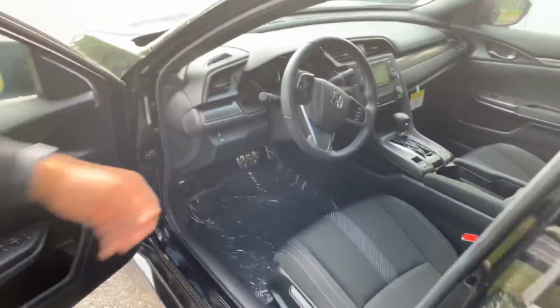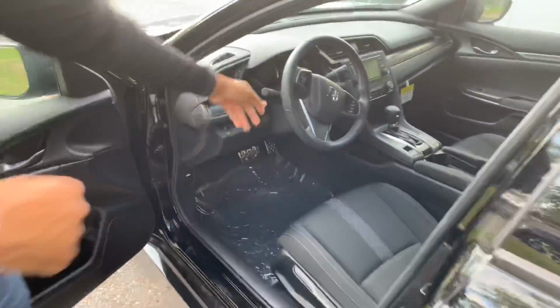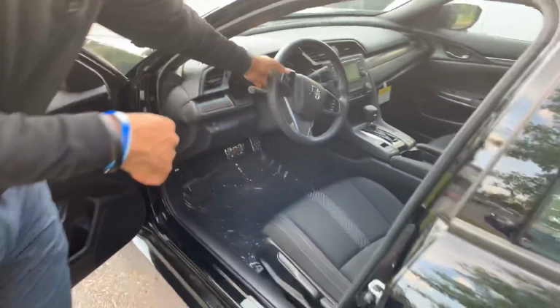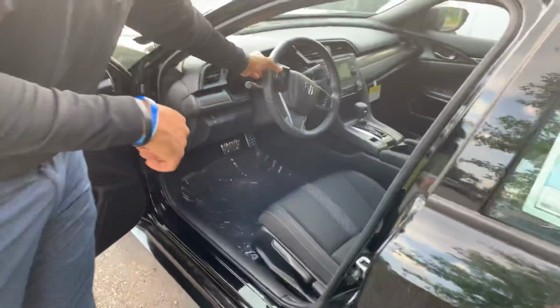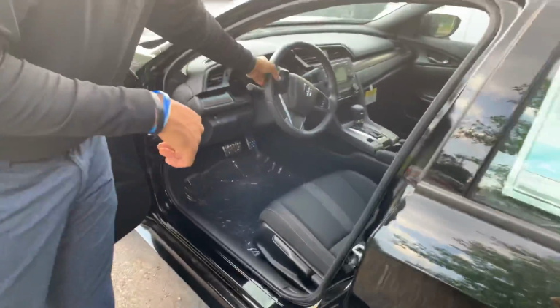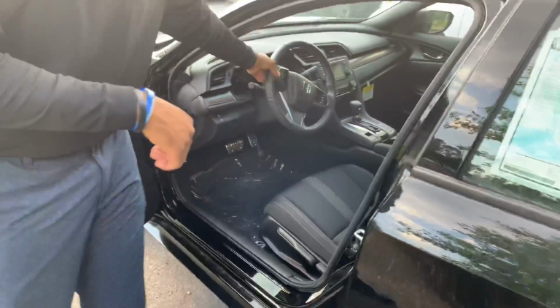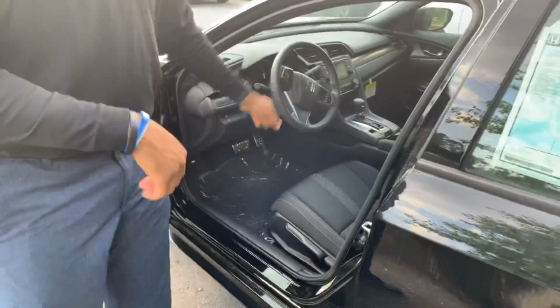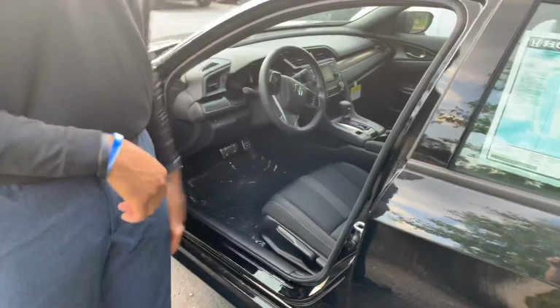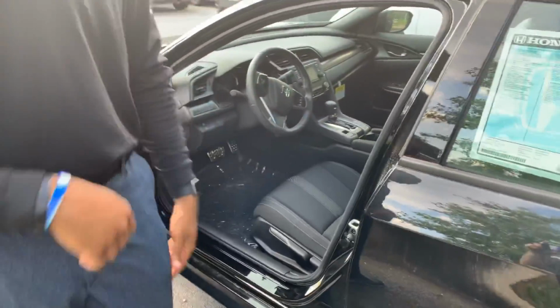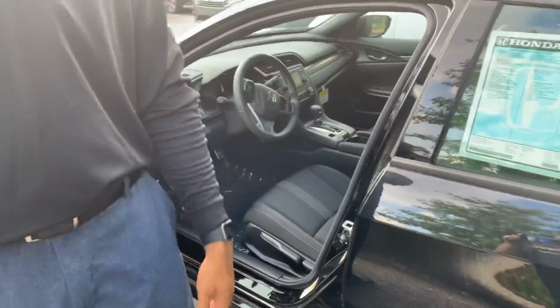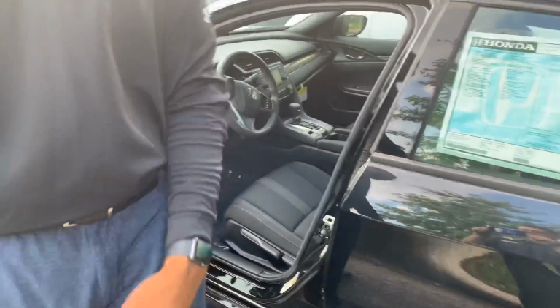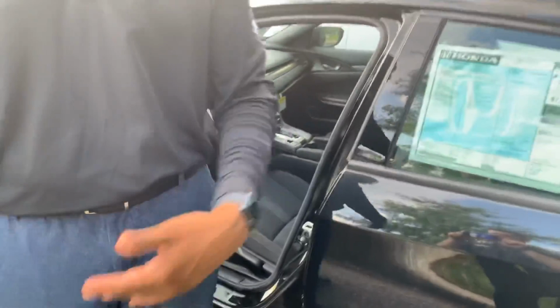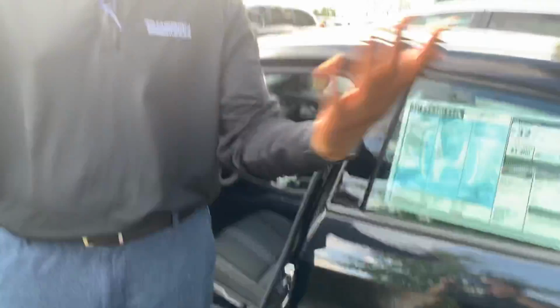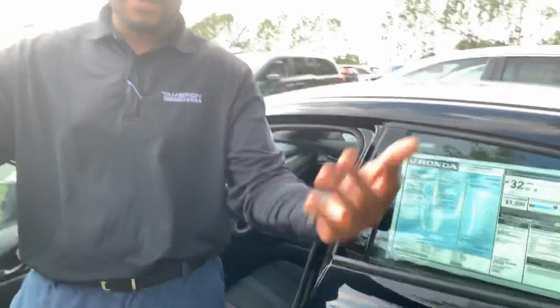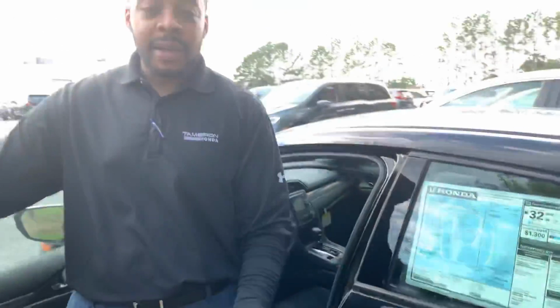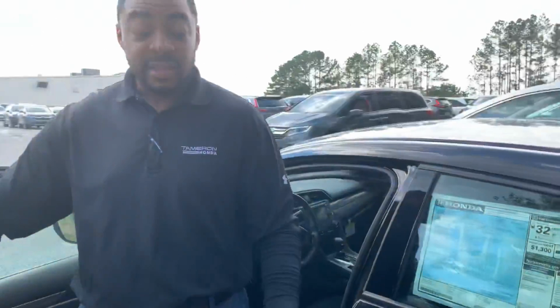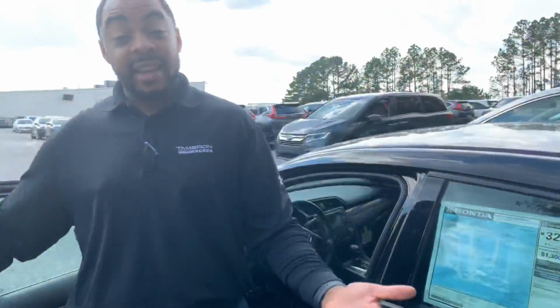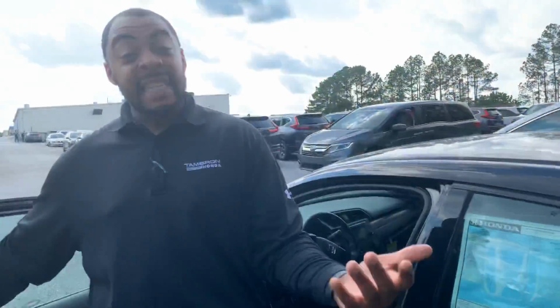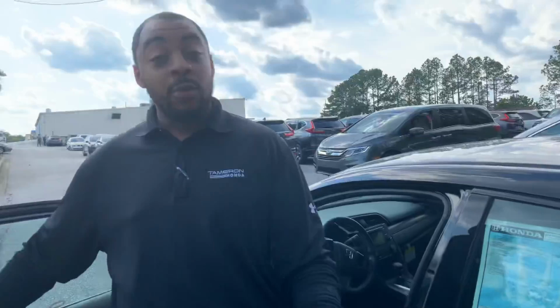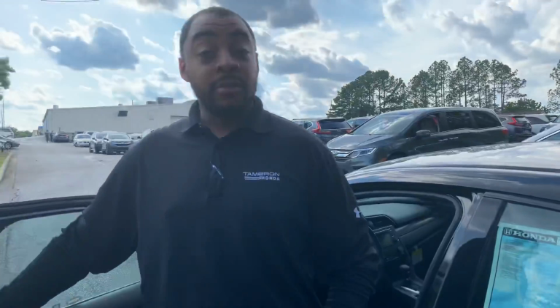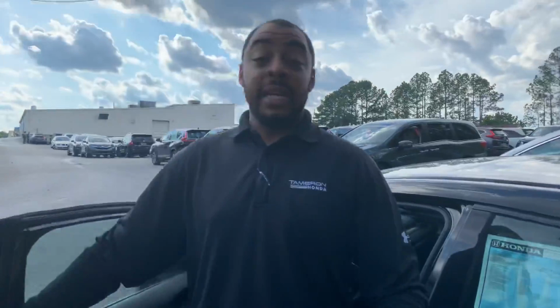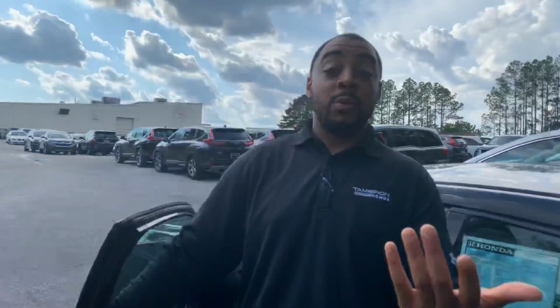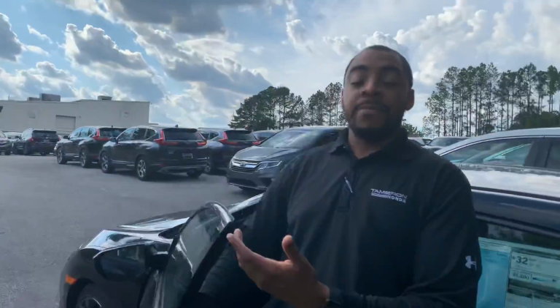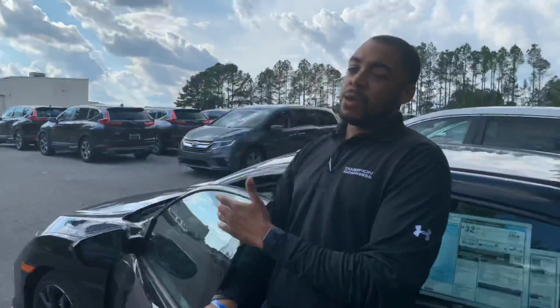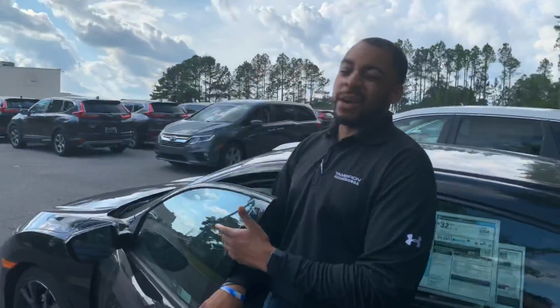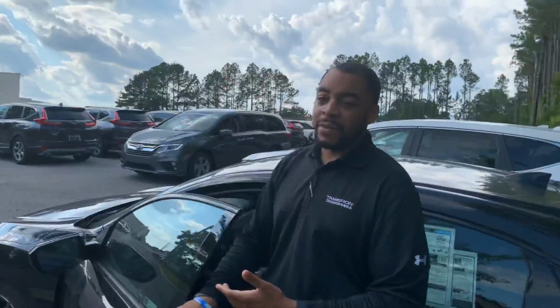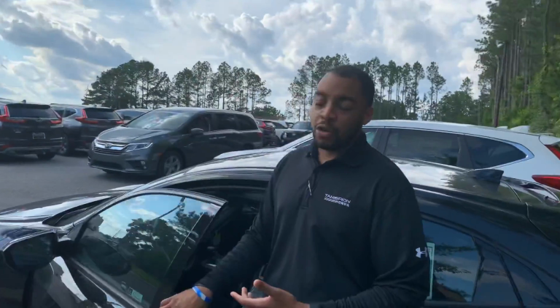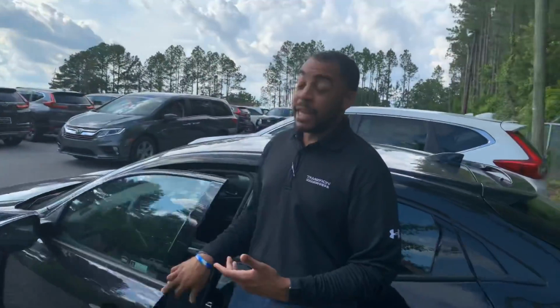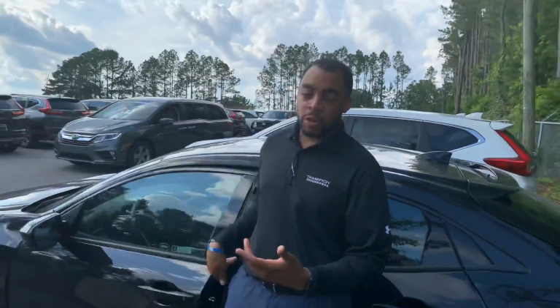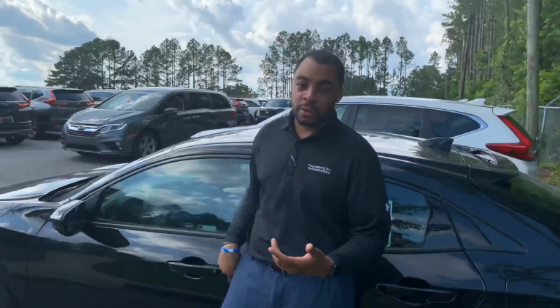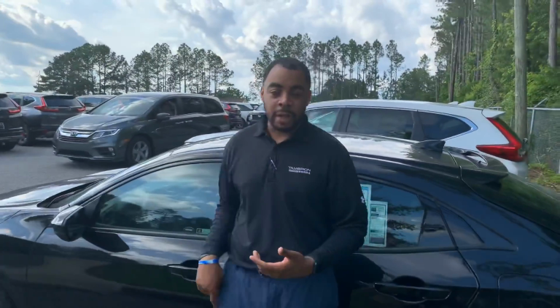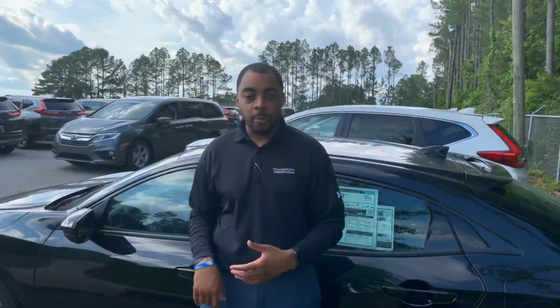You're going to get your paddle shifters on the steering wheel. So if you need to pass somebody — say an 18-wheeler — get out the way, you won't have any trouble doing that at all.